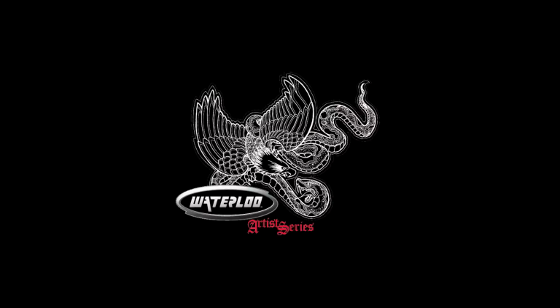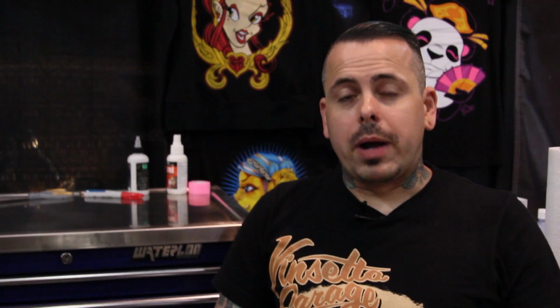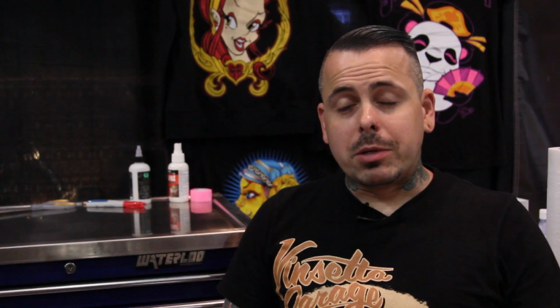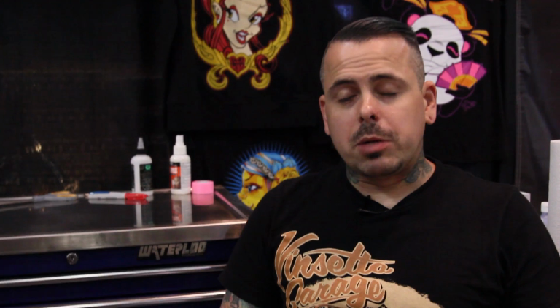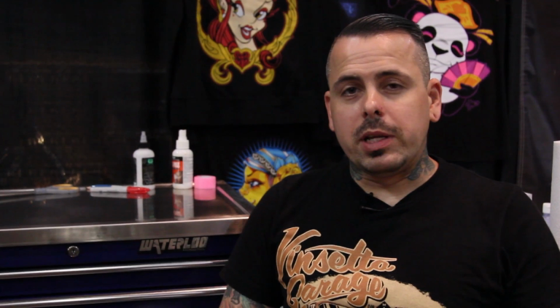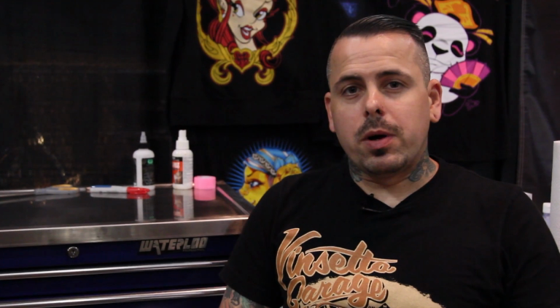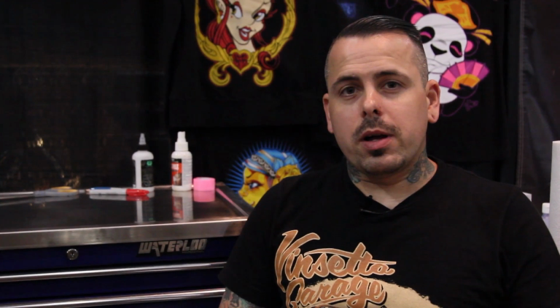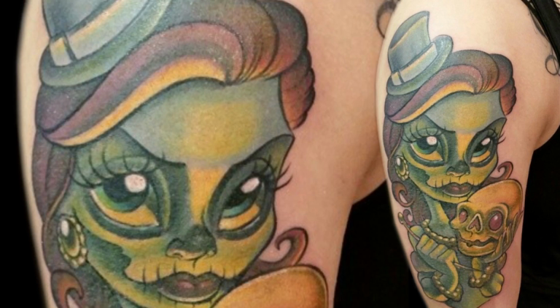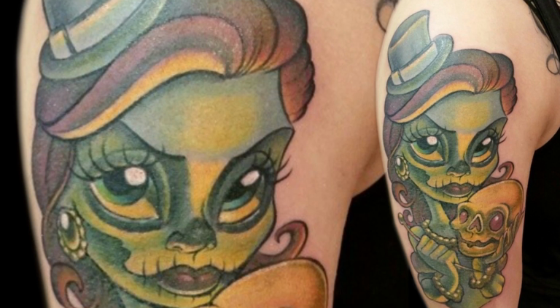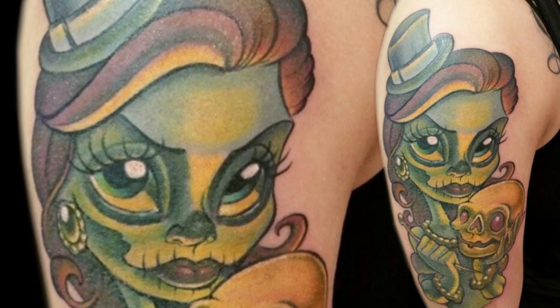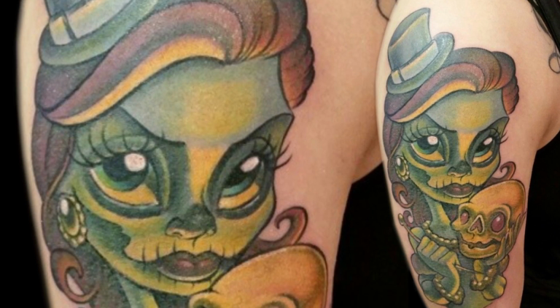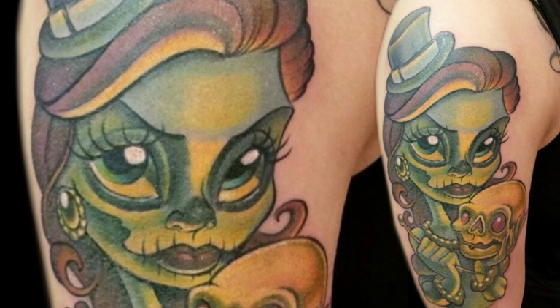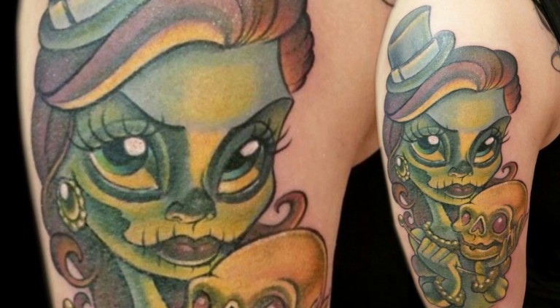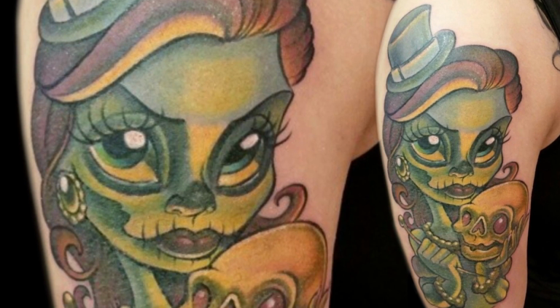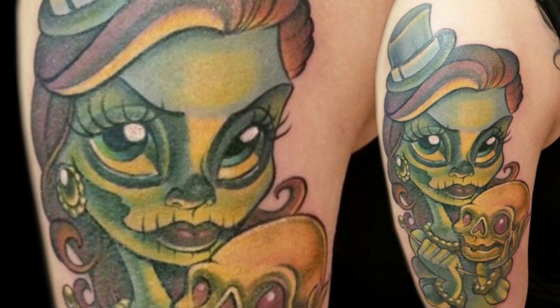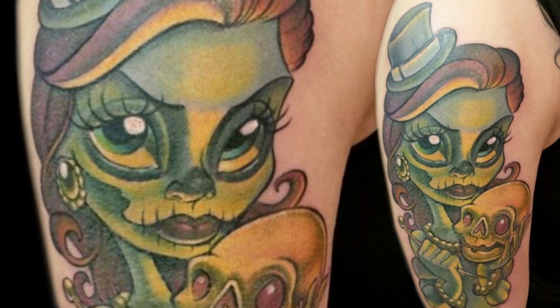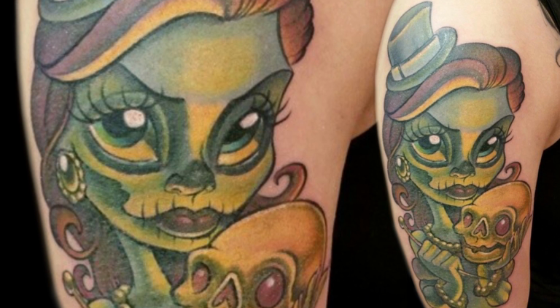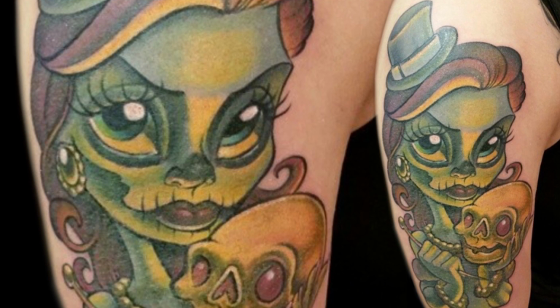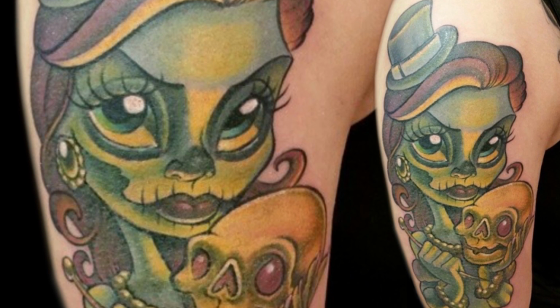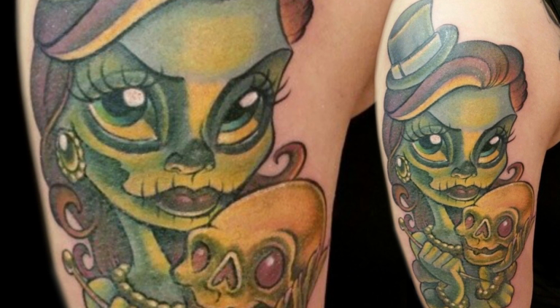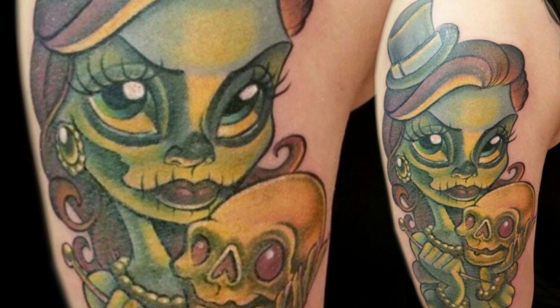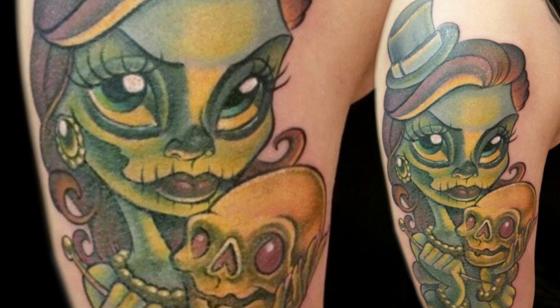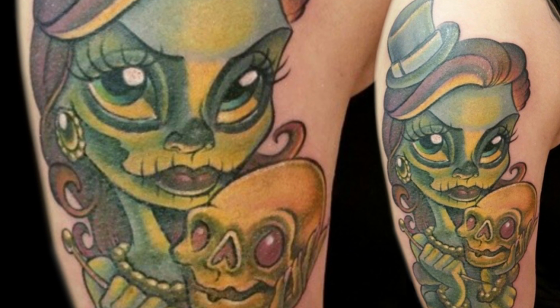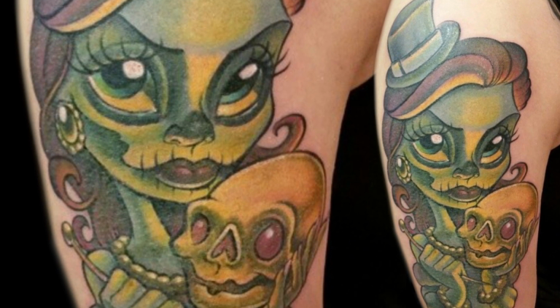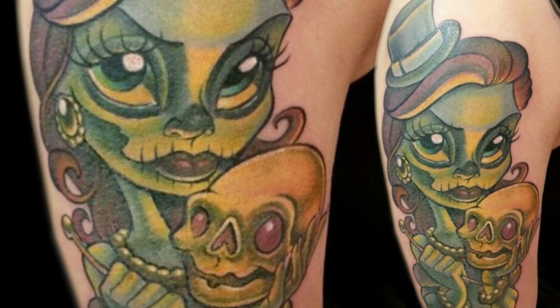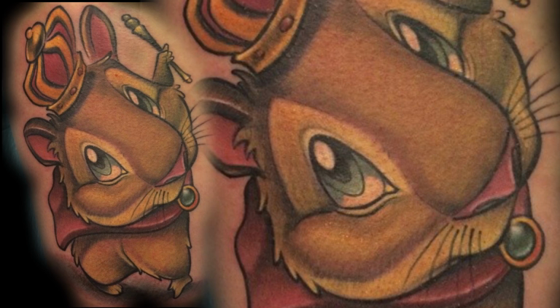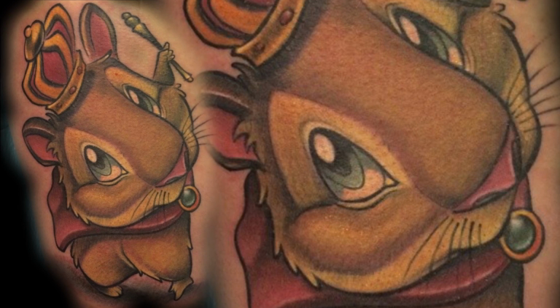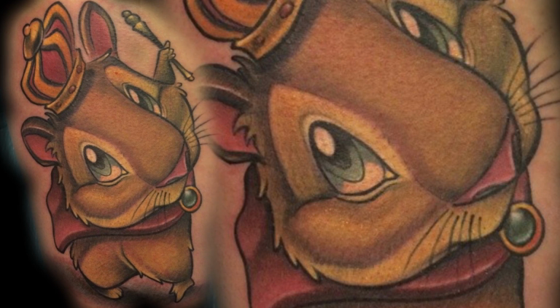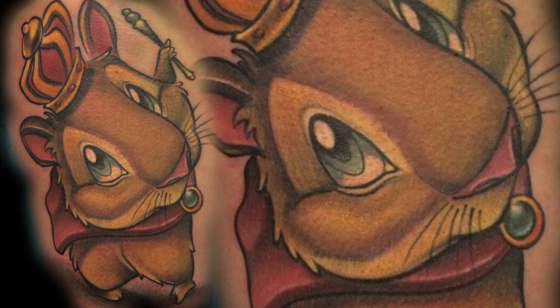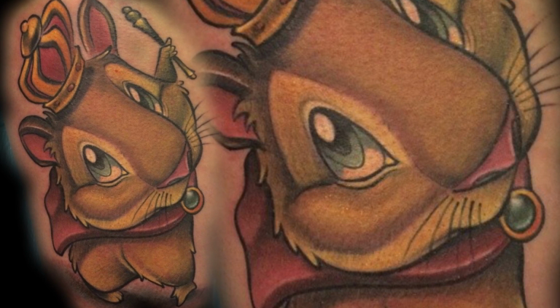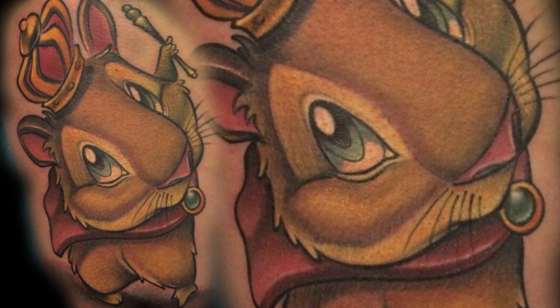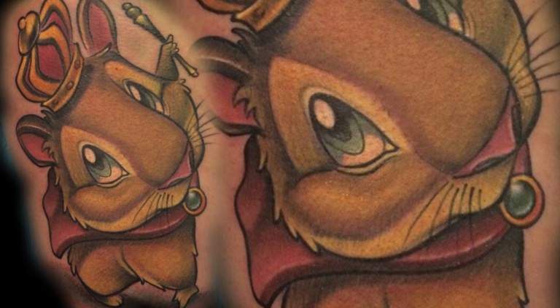My name is Jimmy Litwalk. Currently, right now, I'm at Hope and Anchor Tattoo Shop in Orlando.